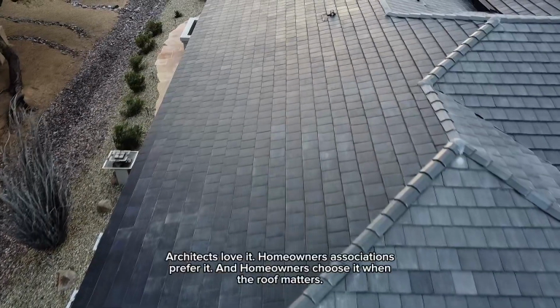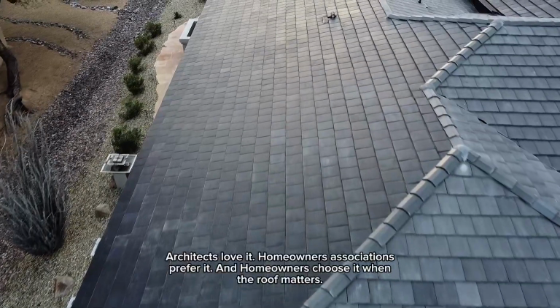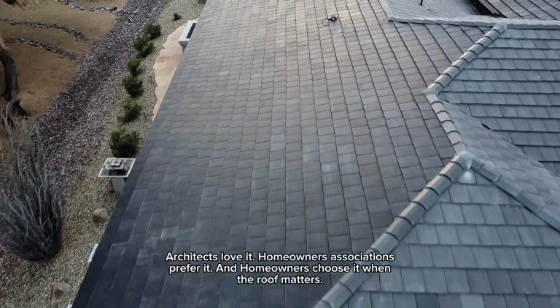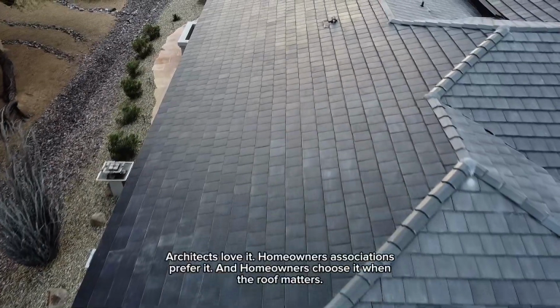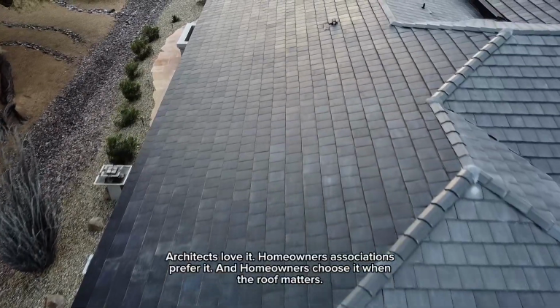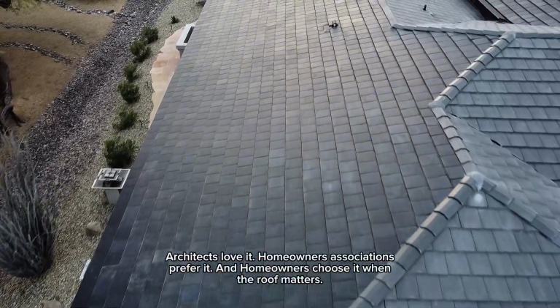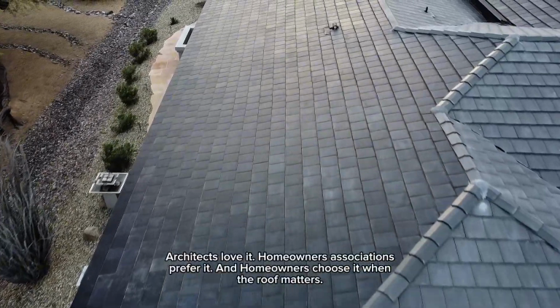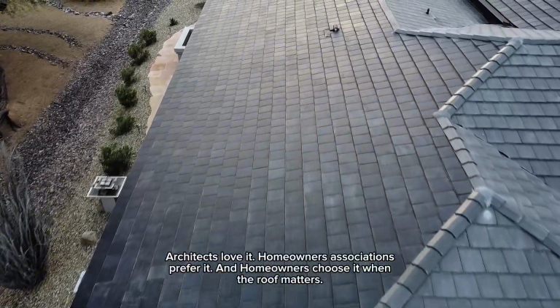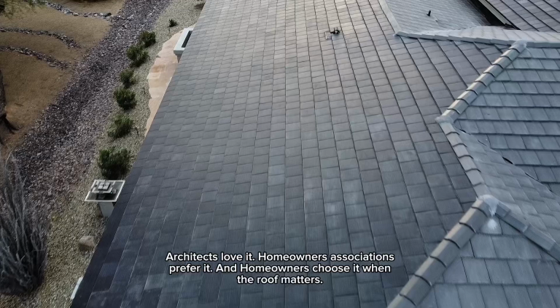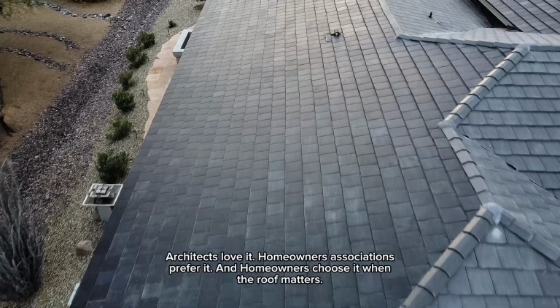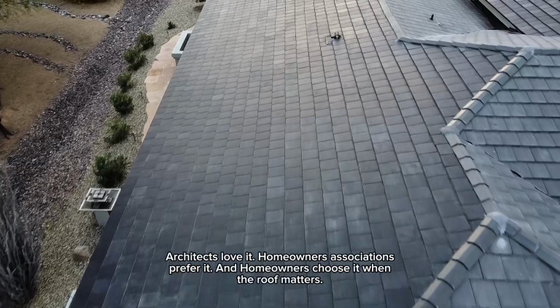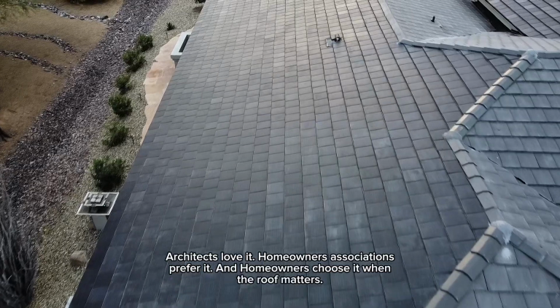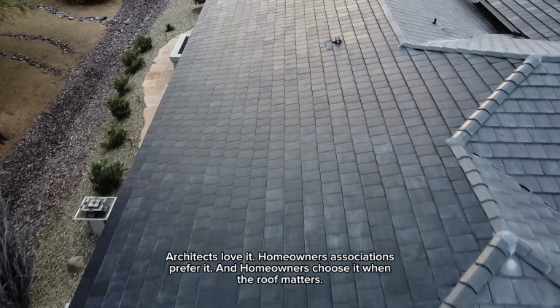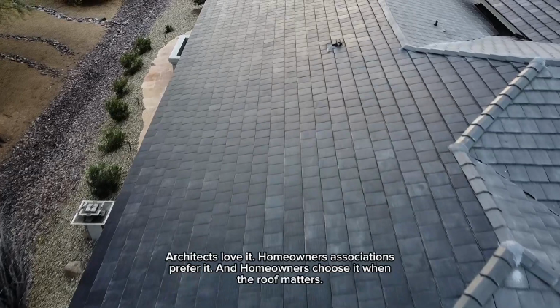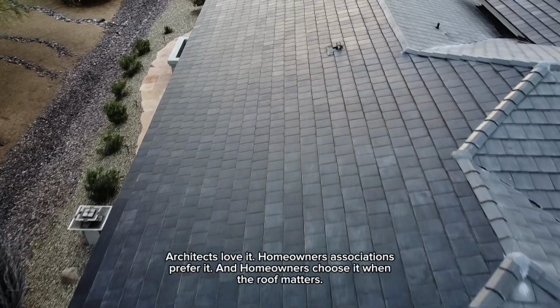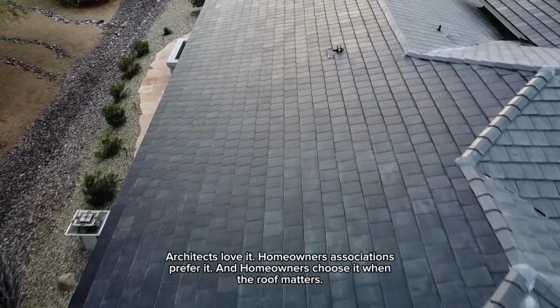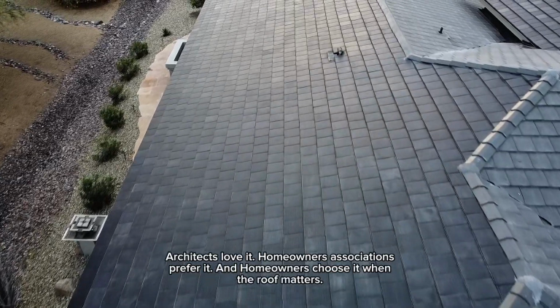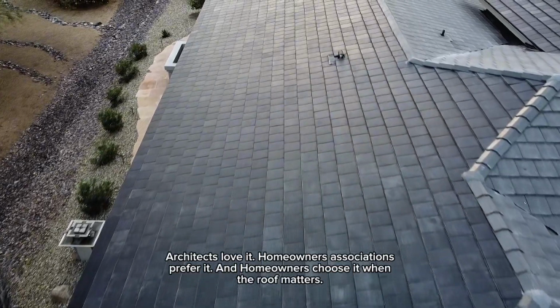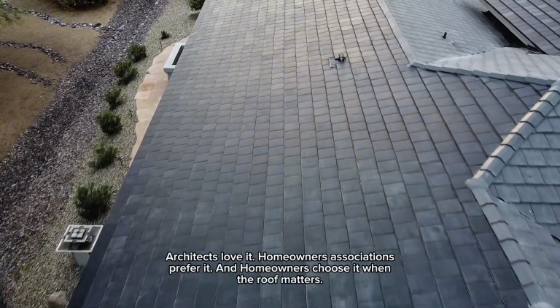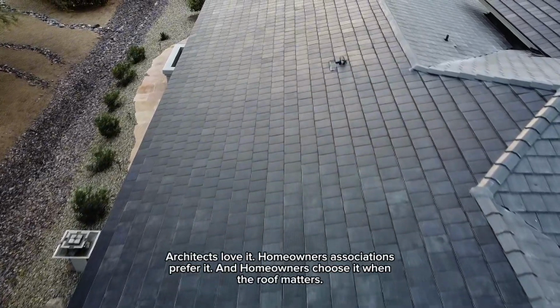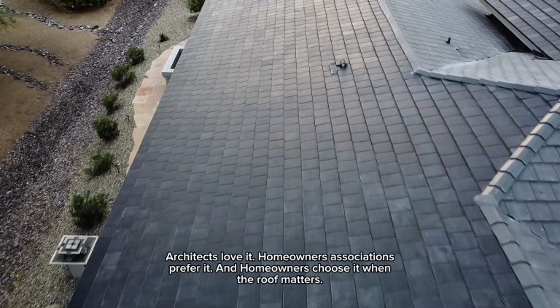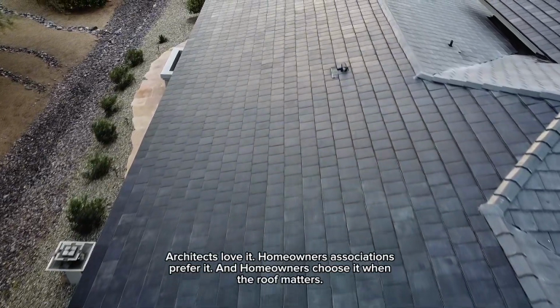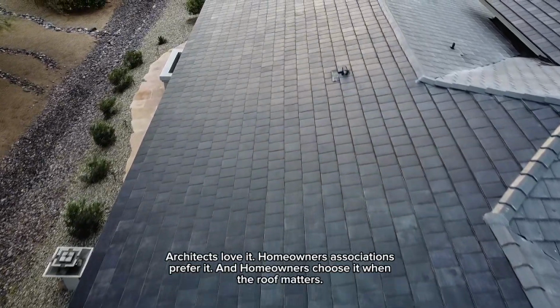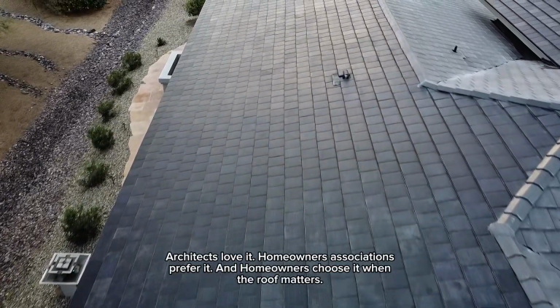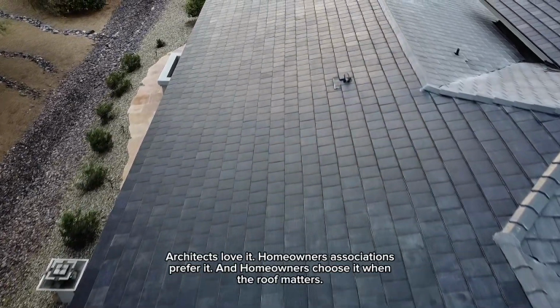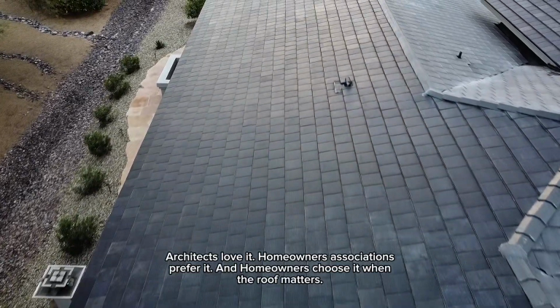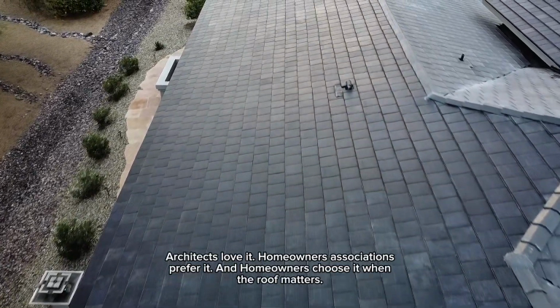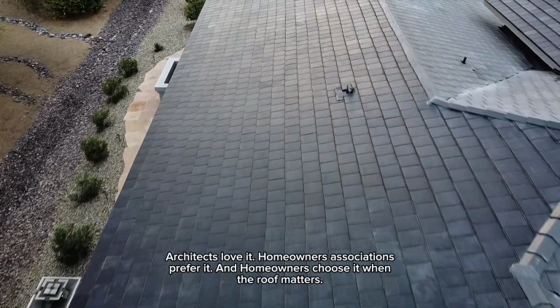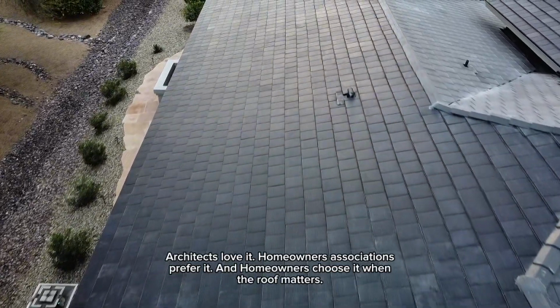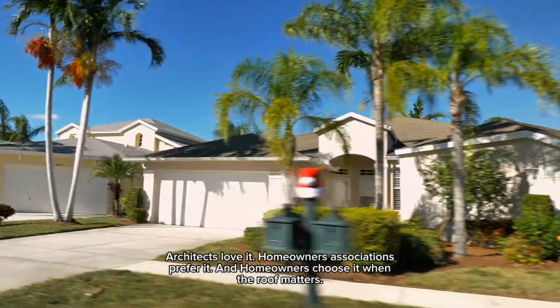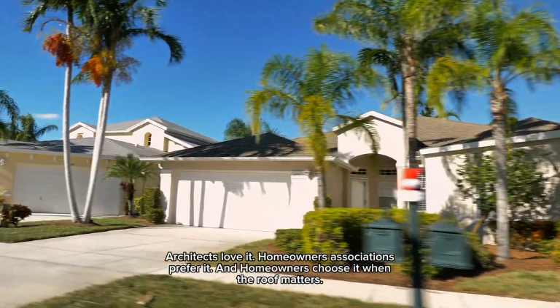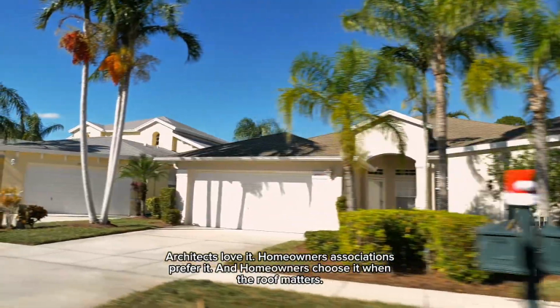Architects love it. Homeowners' associations prefer it. And homeowners choose it when the roof matters.